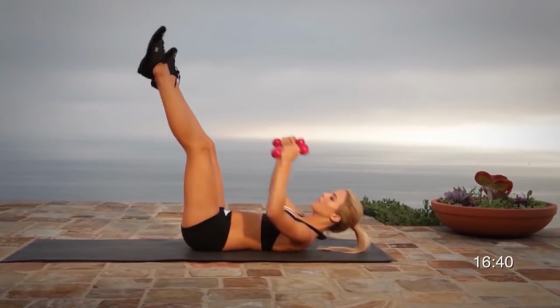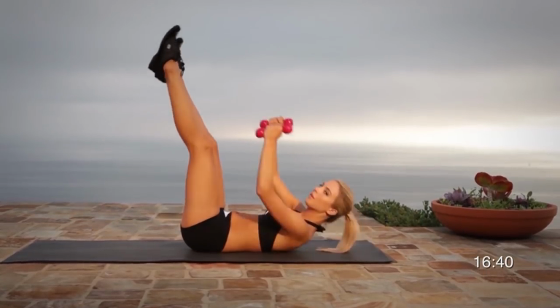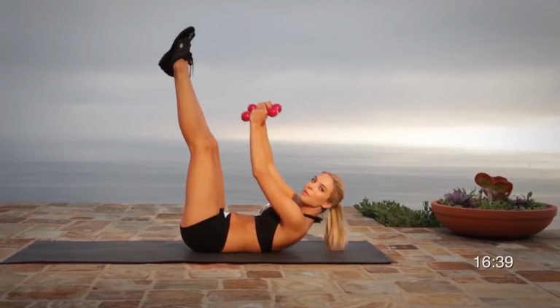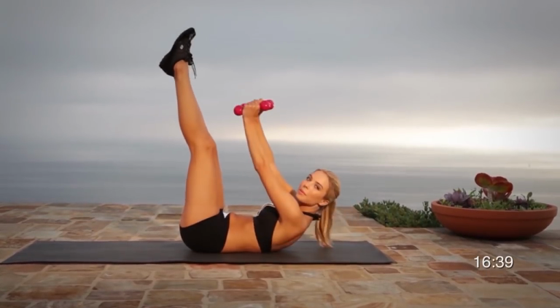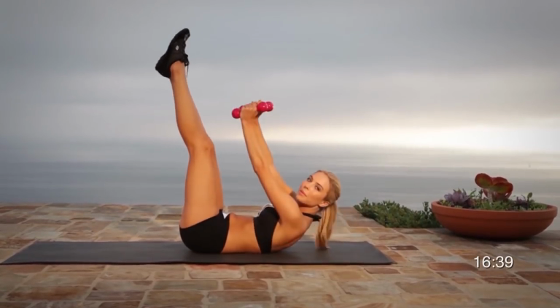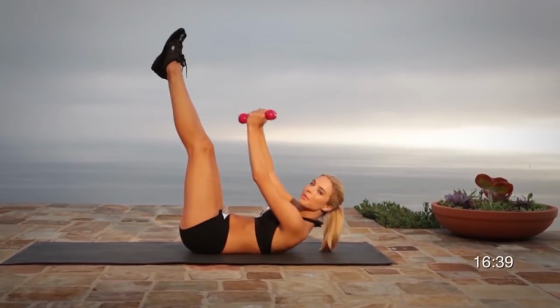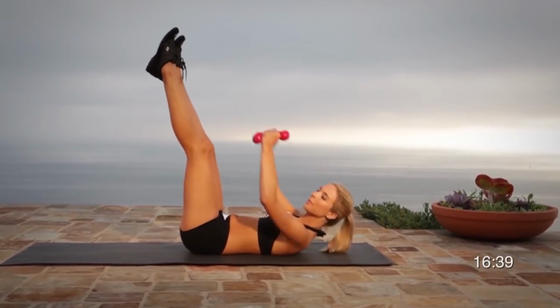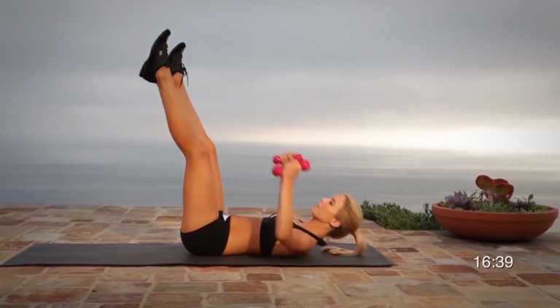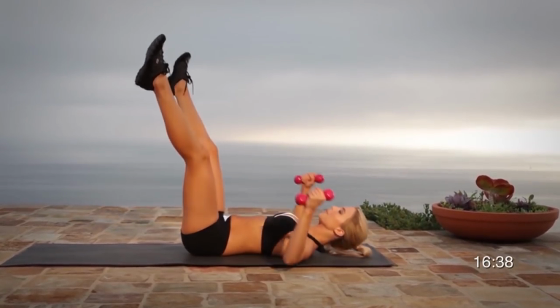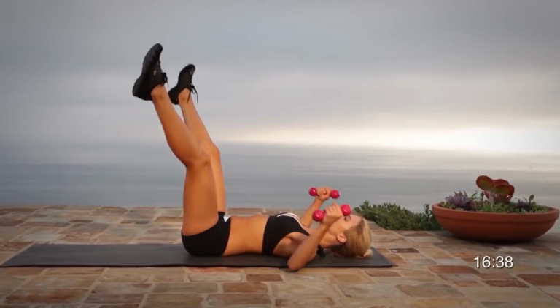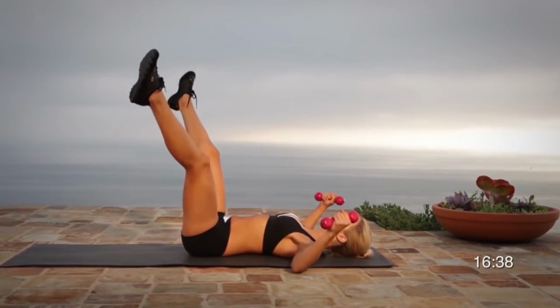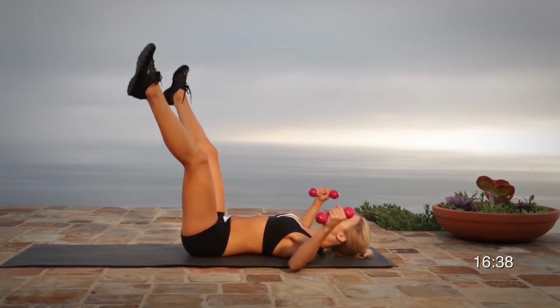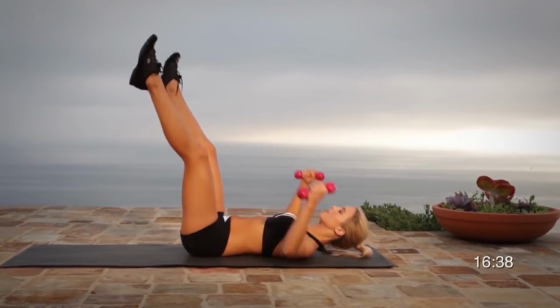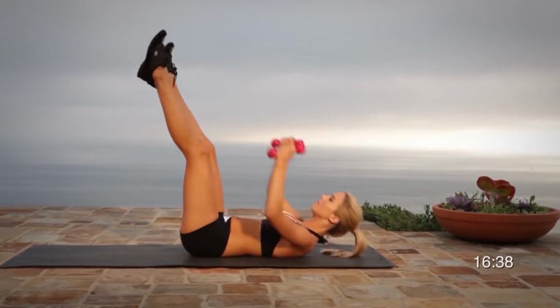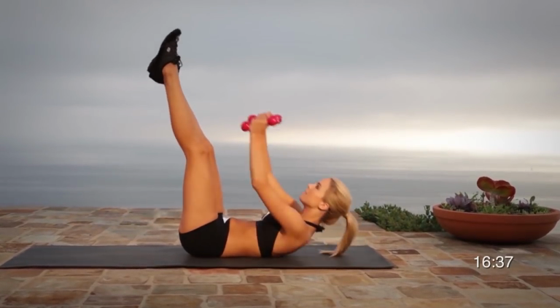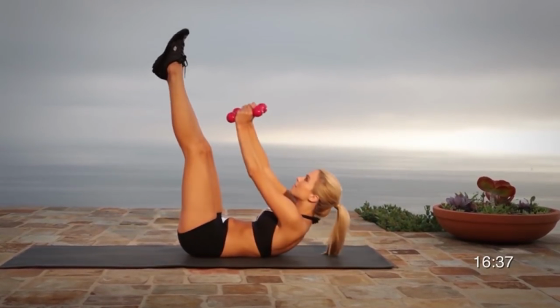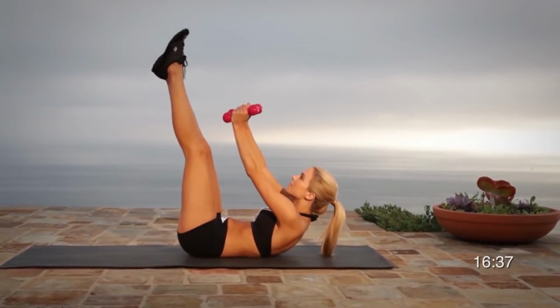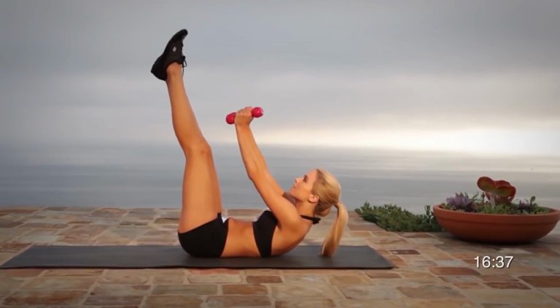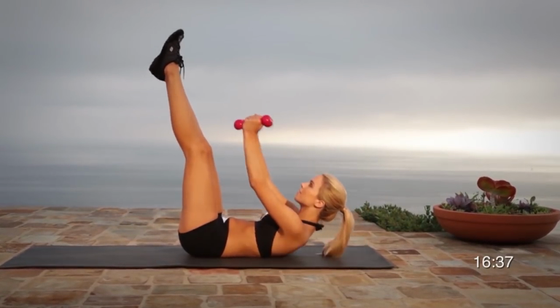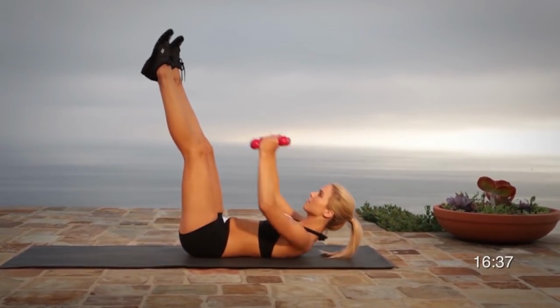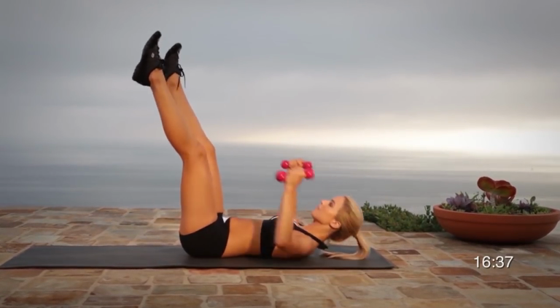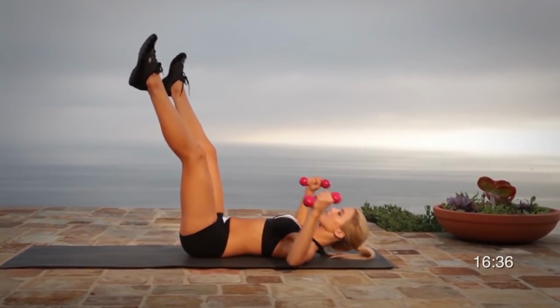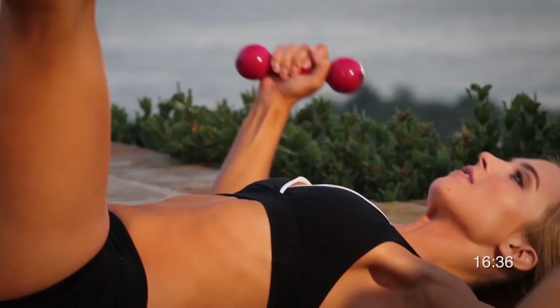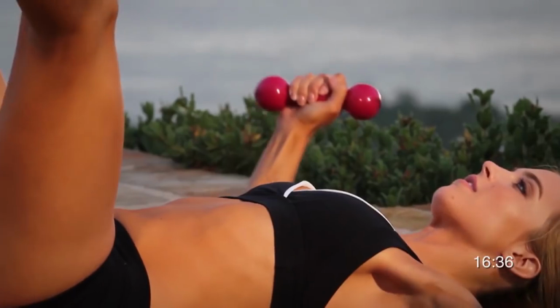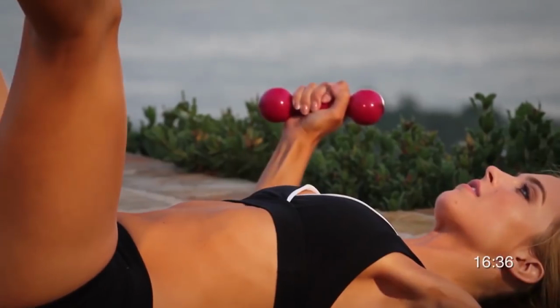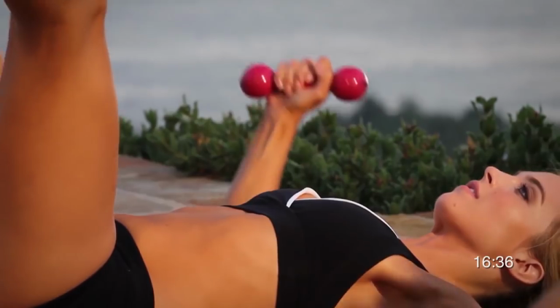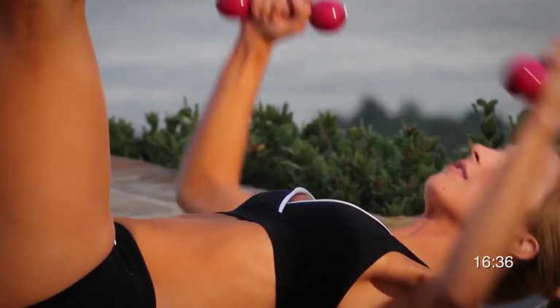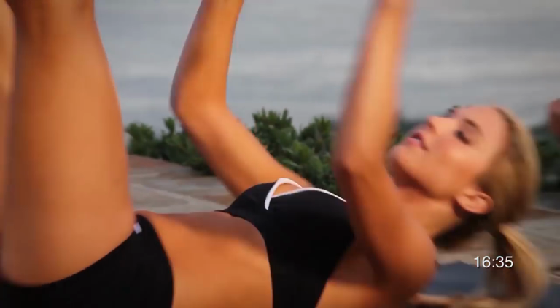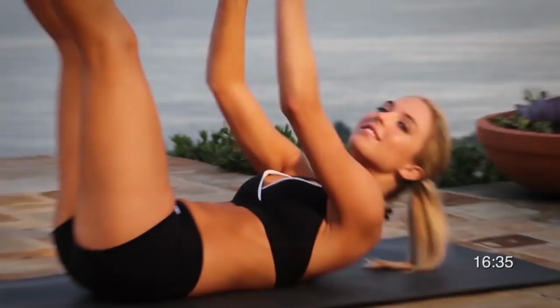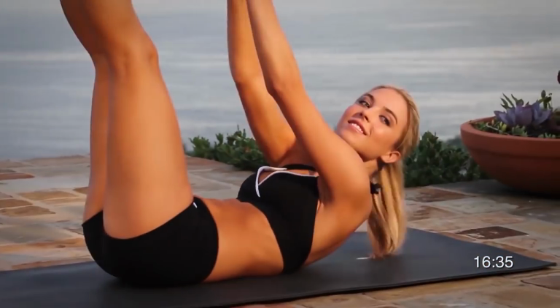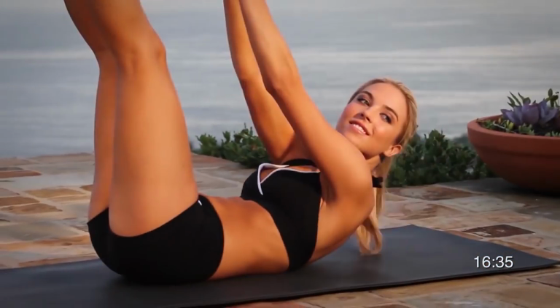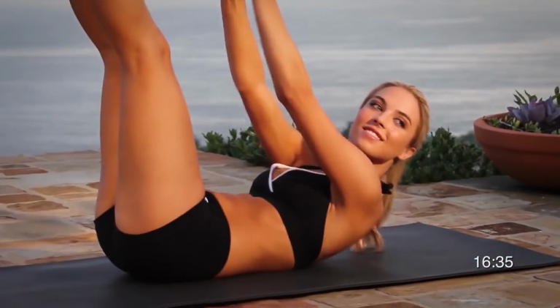It's so important to keep hydrated, so make sure you're drinking lots of water during these circuits.